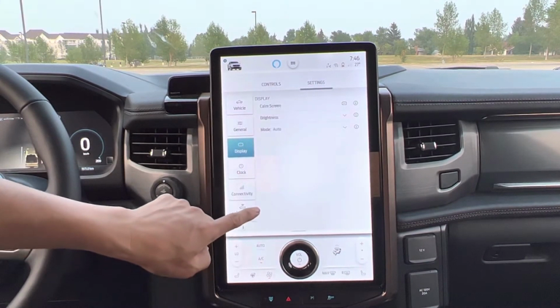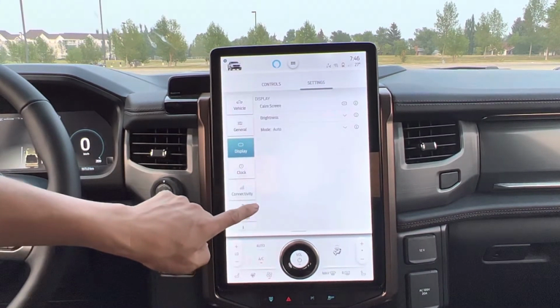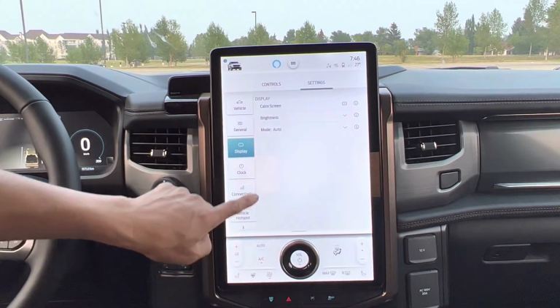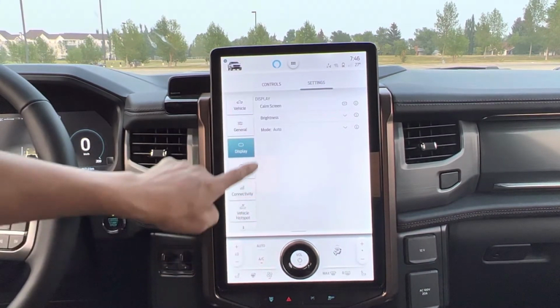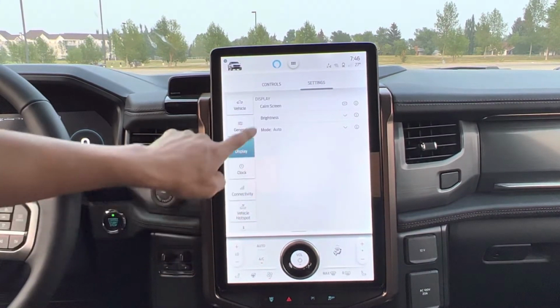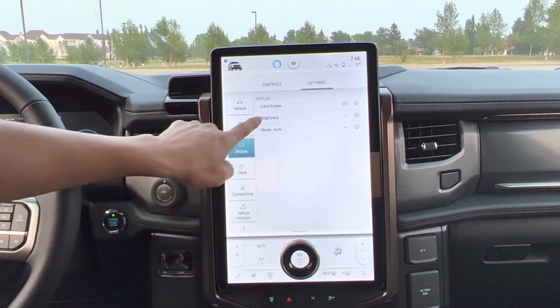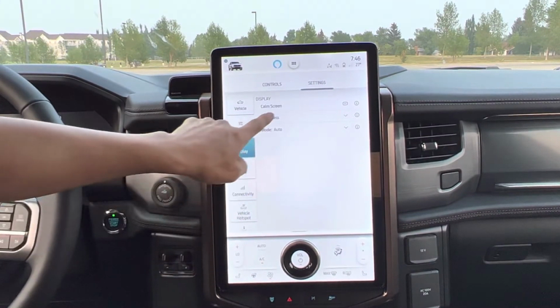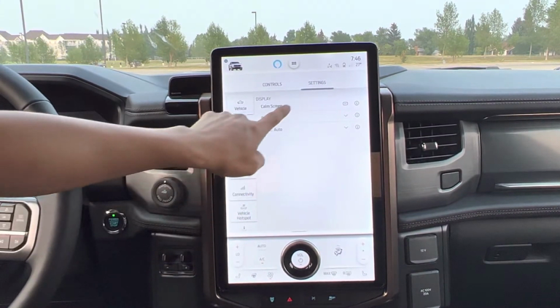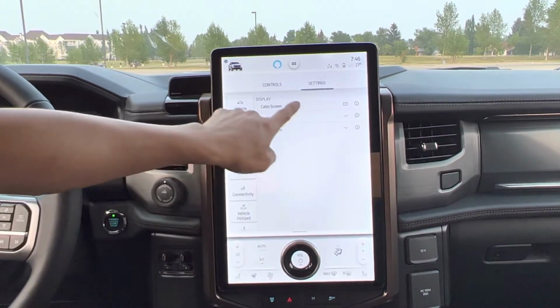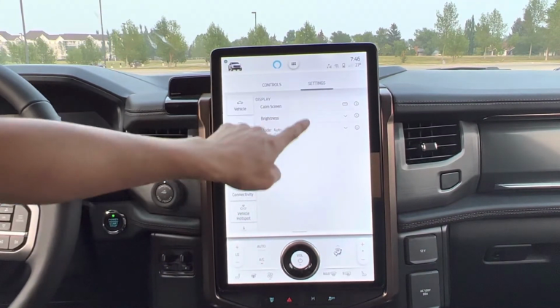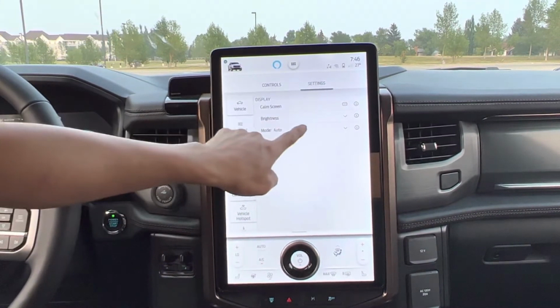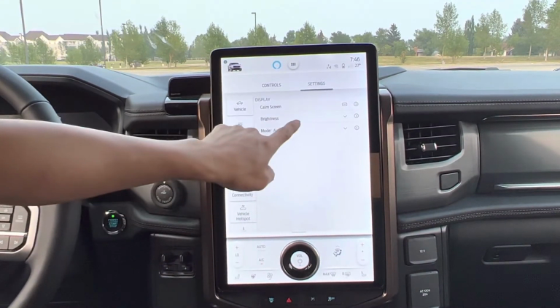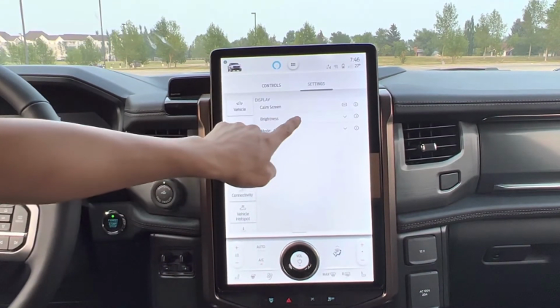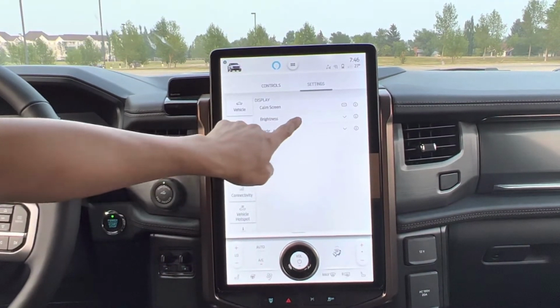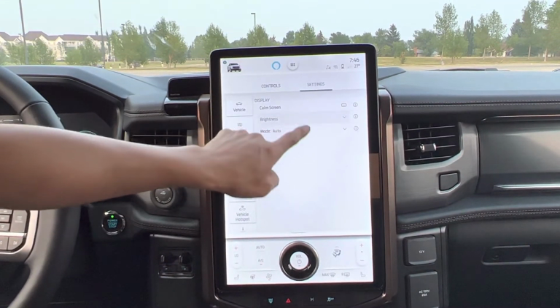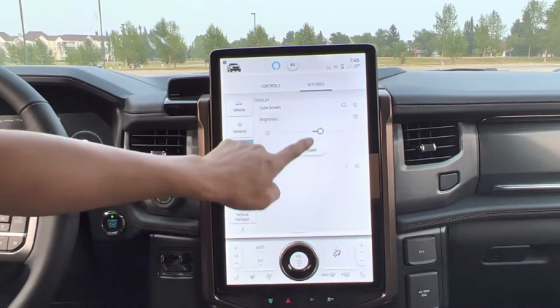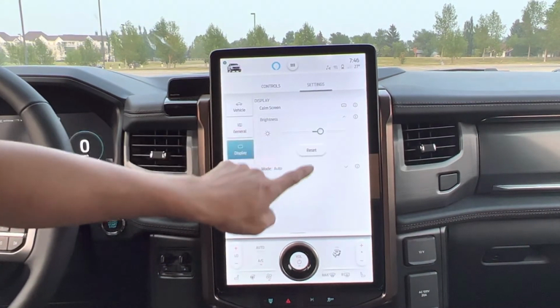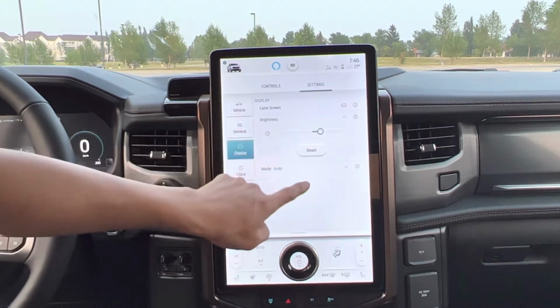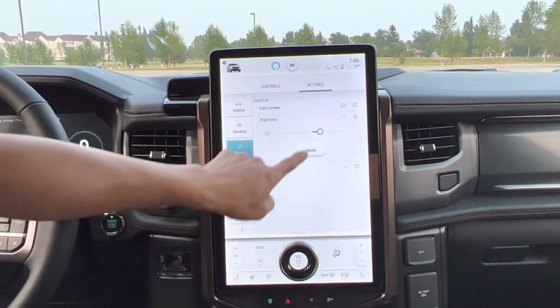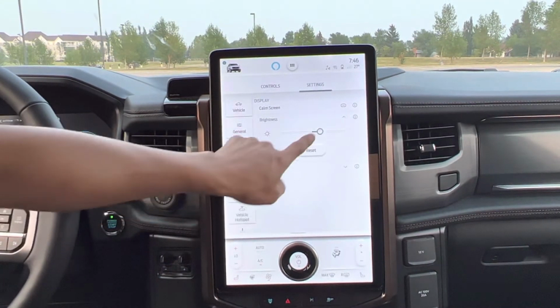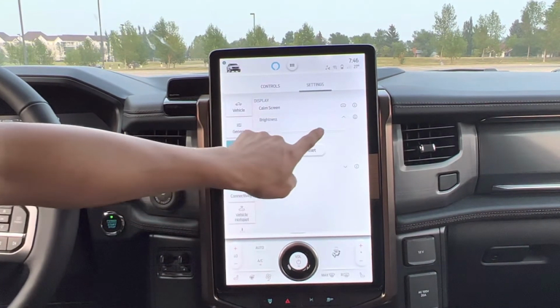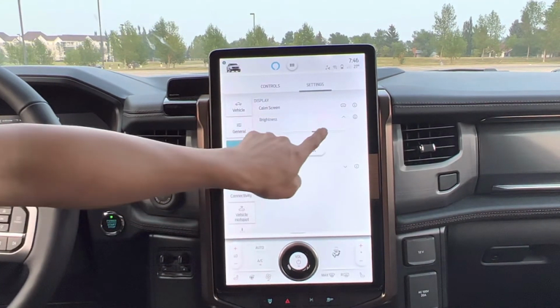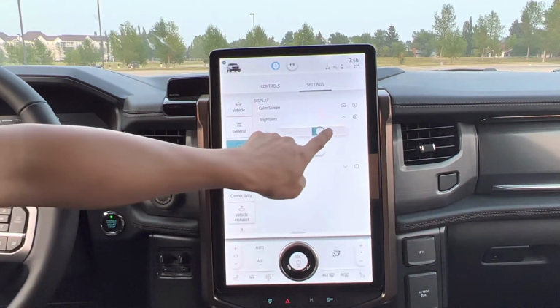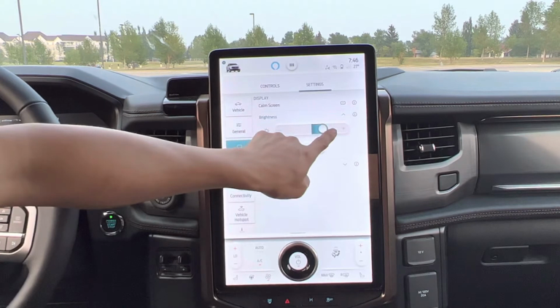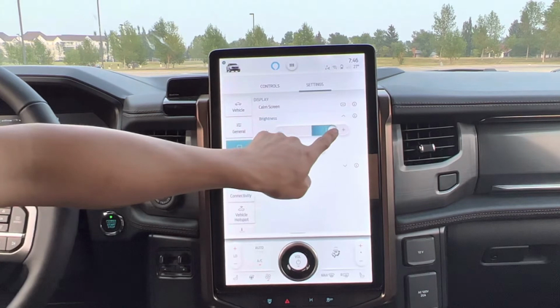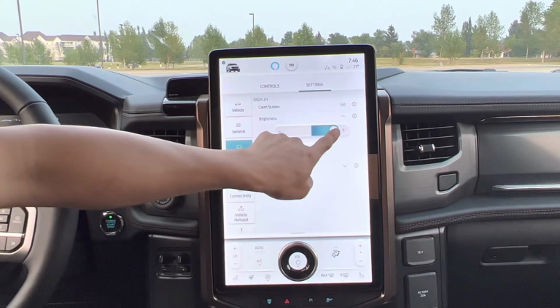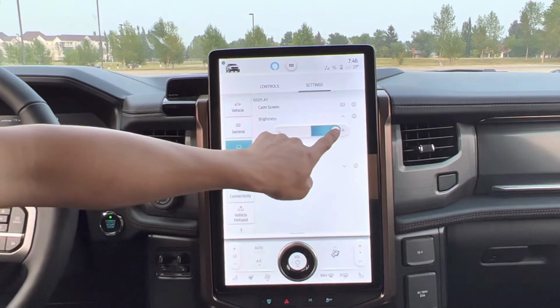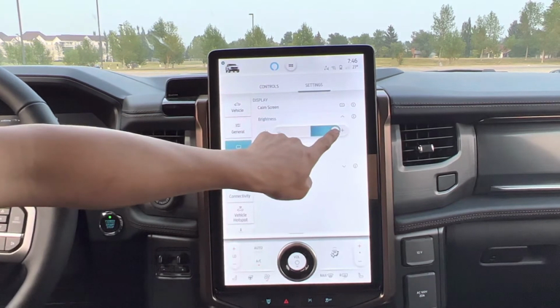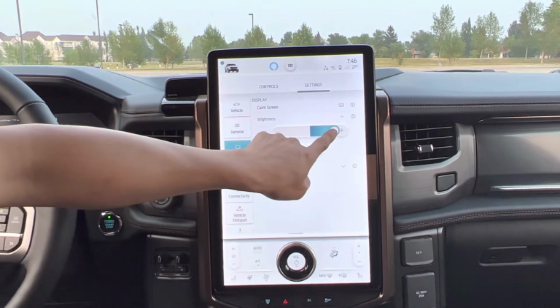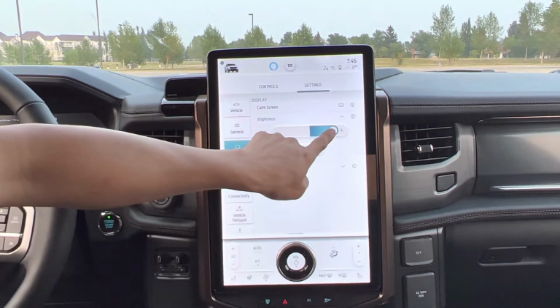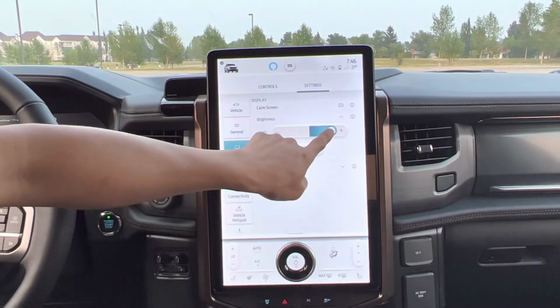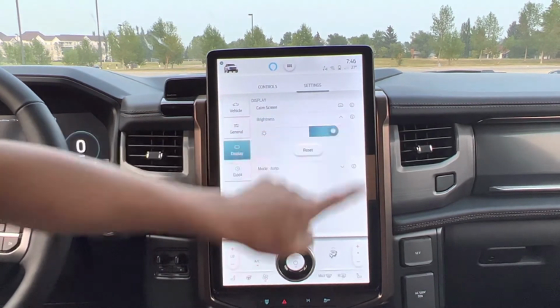Display settings — screen brightness and stuff like that. I can turn it up a little bit more.